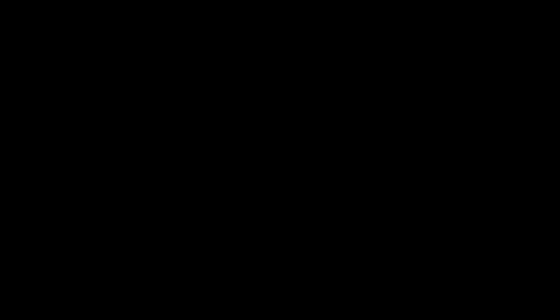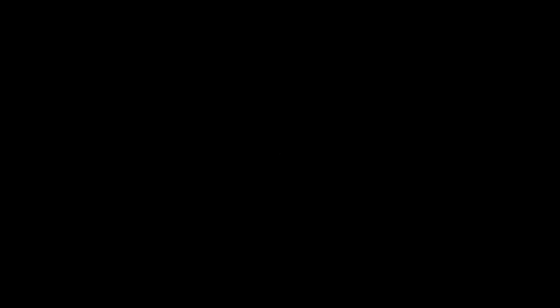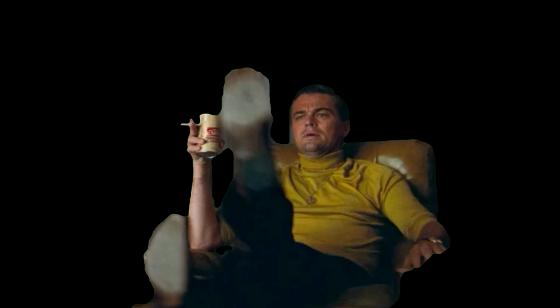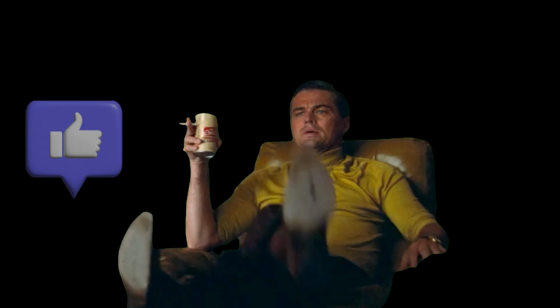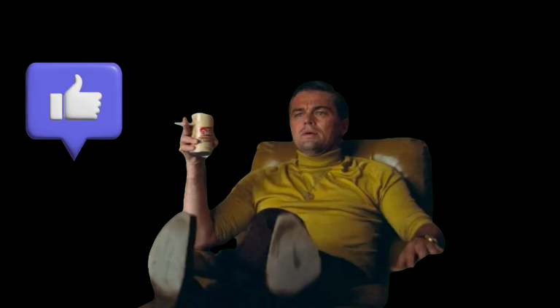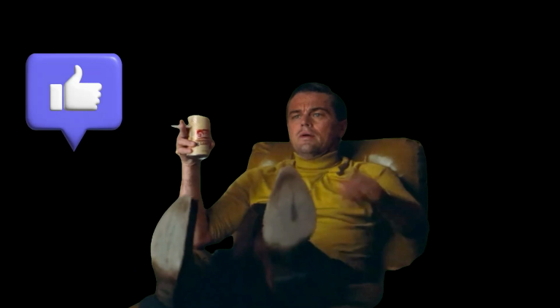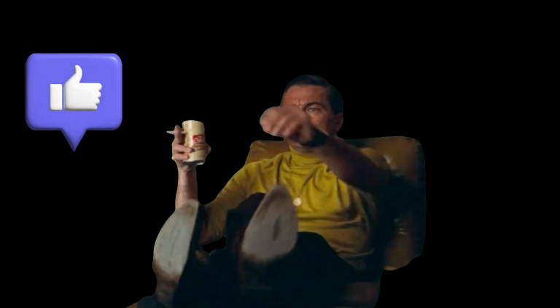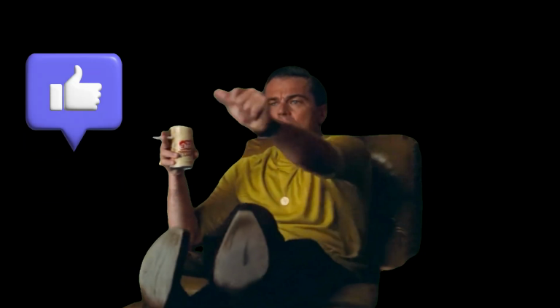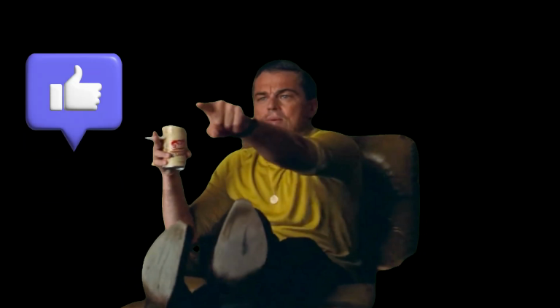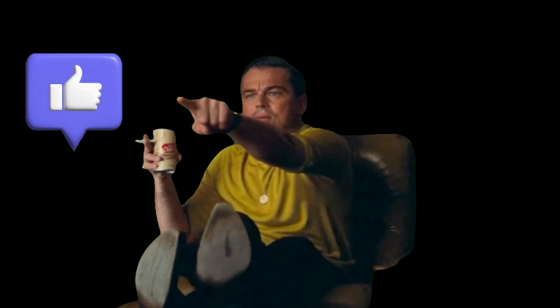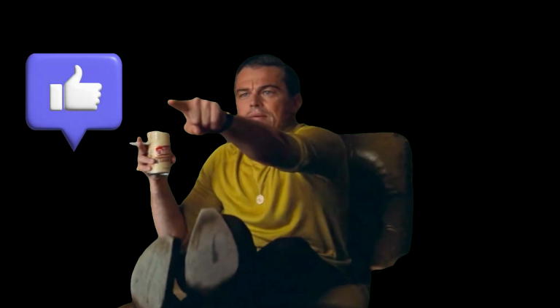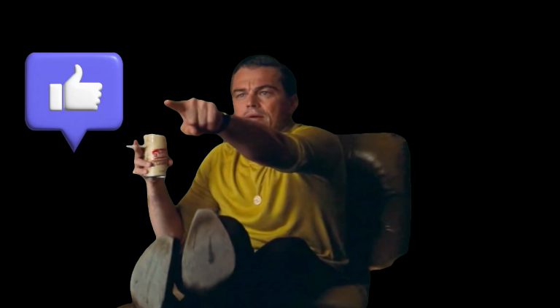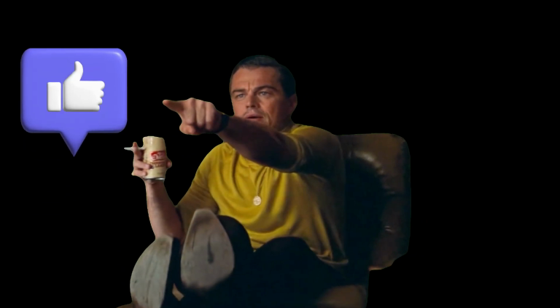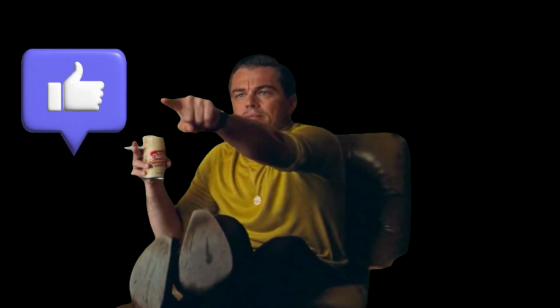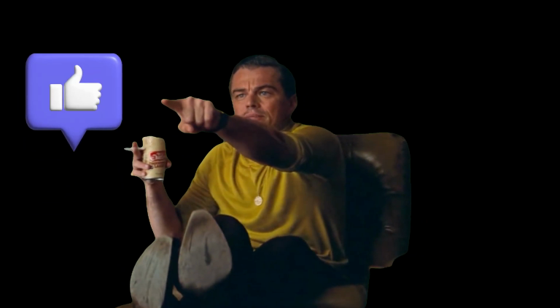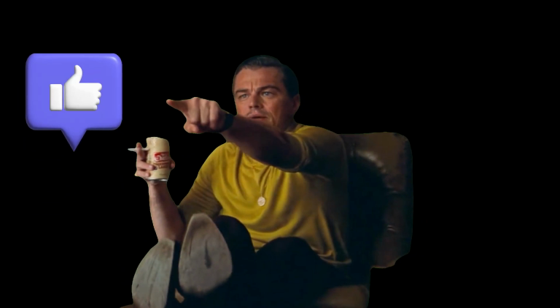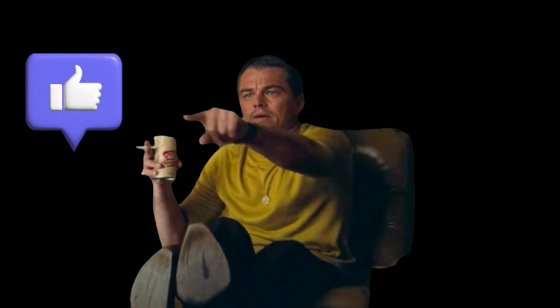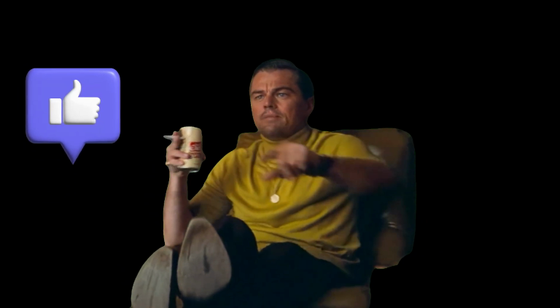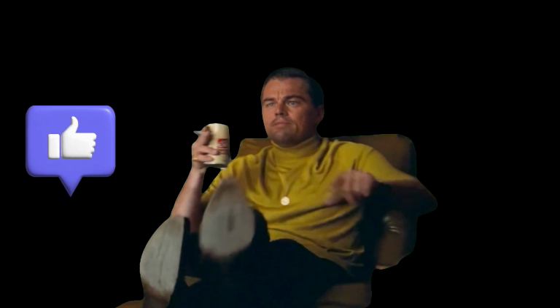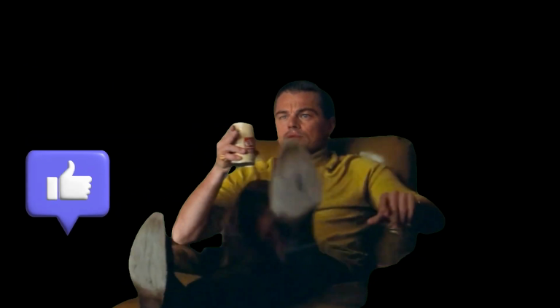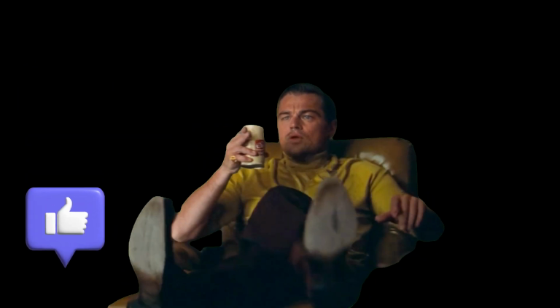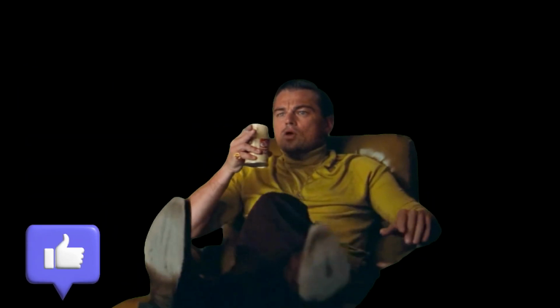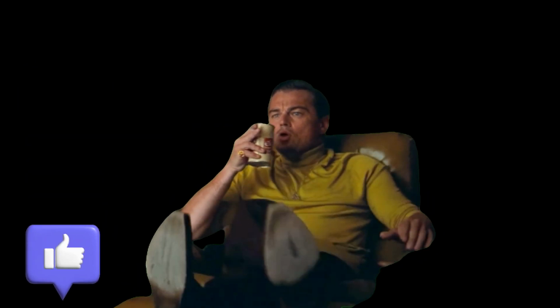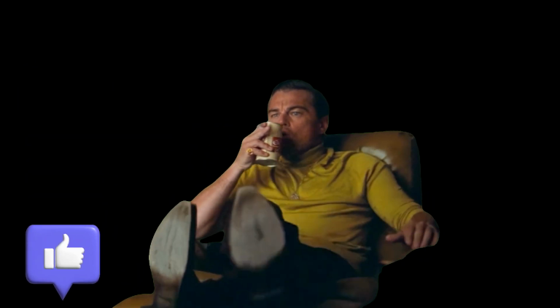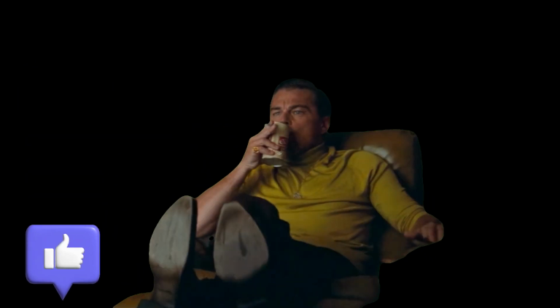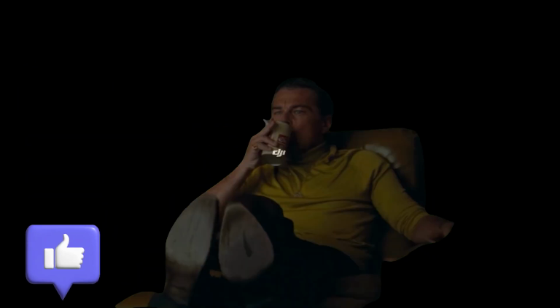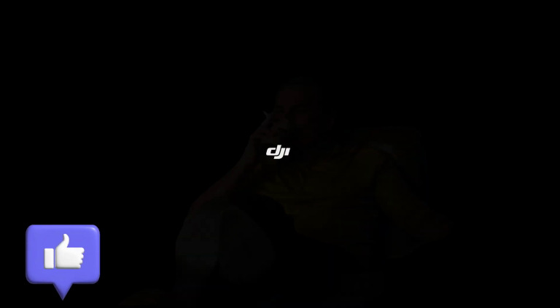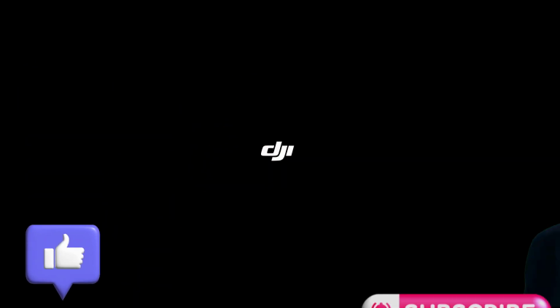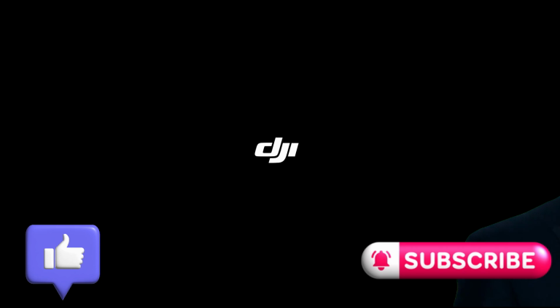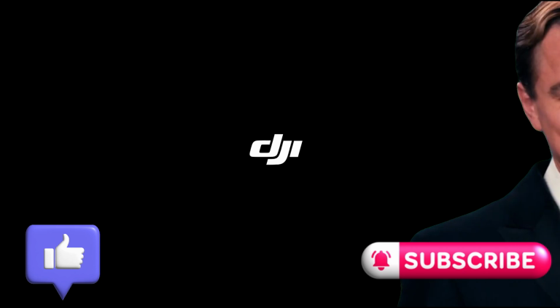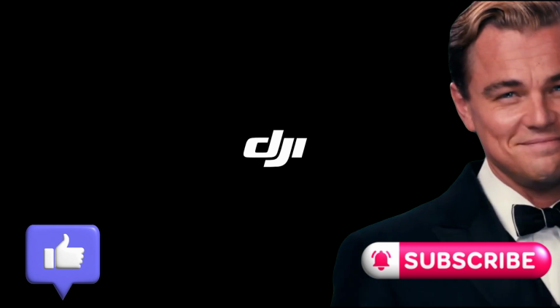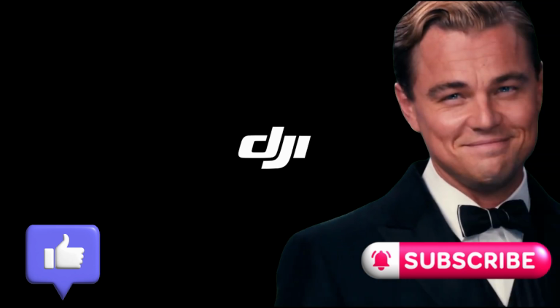If you enjoyed this video, give it a like and don't forget to subscribe to the channel.